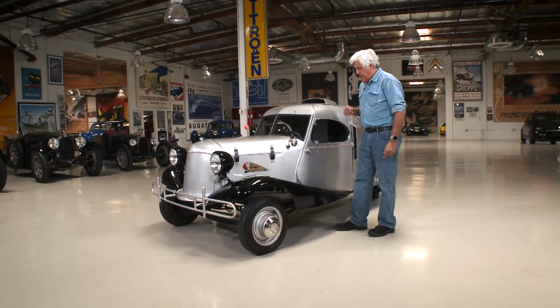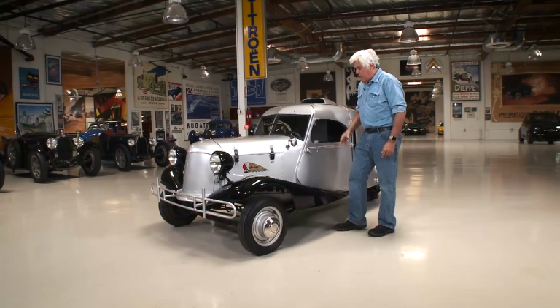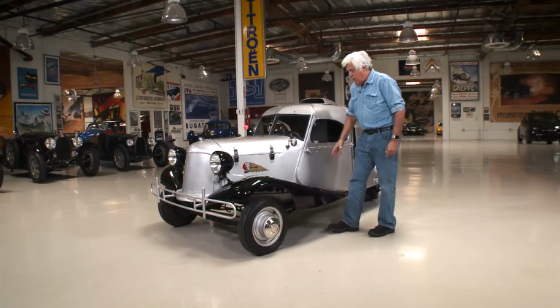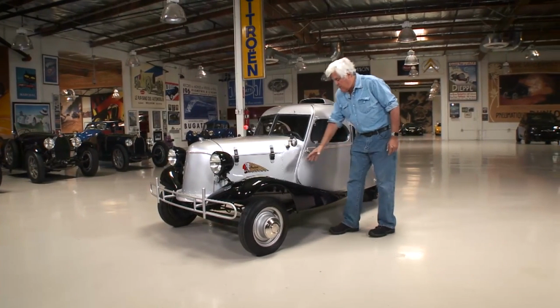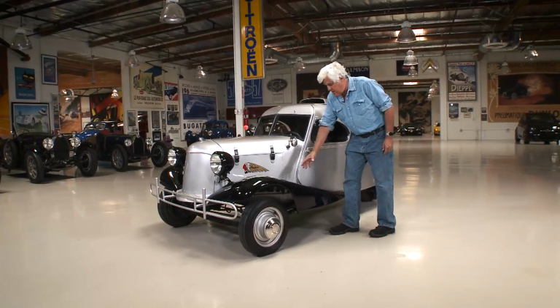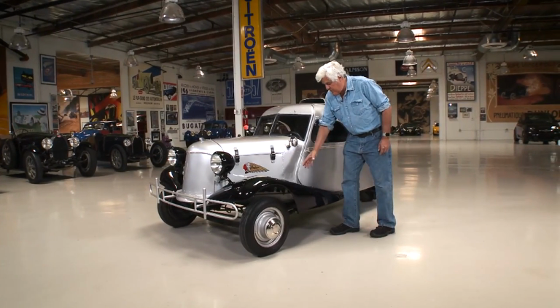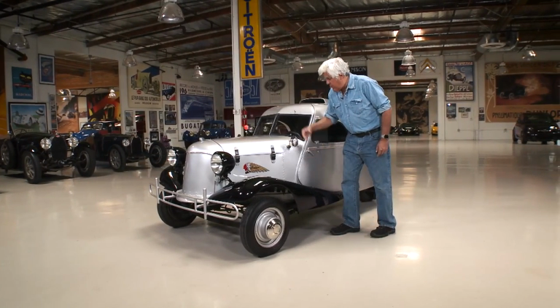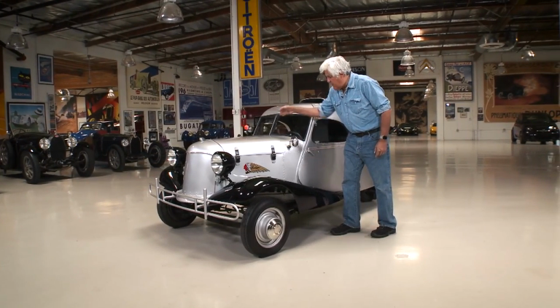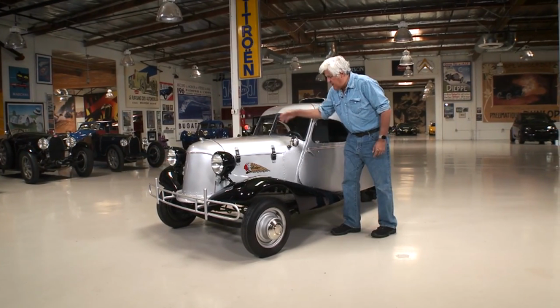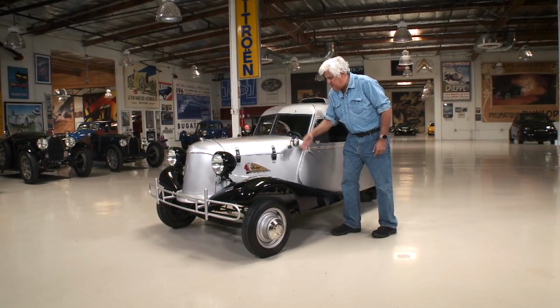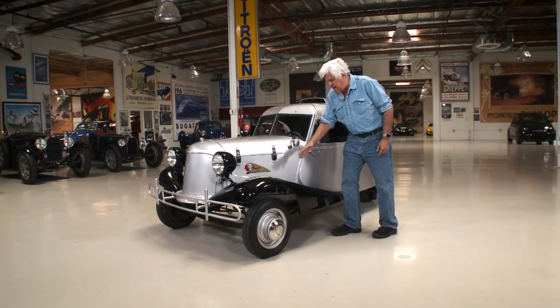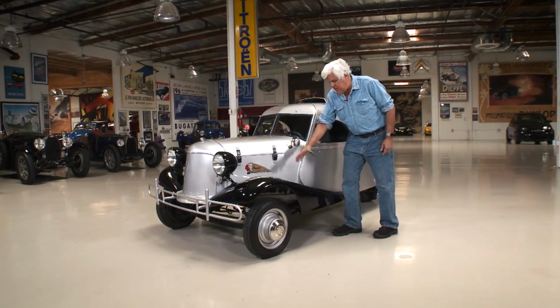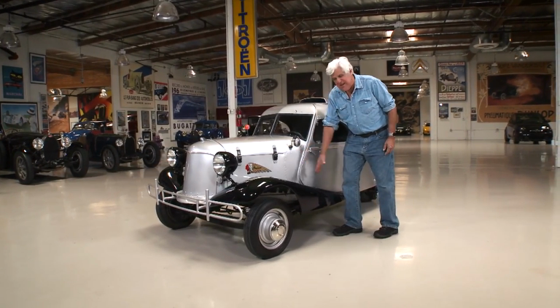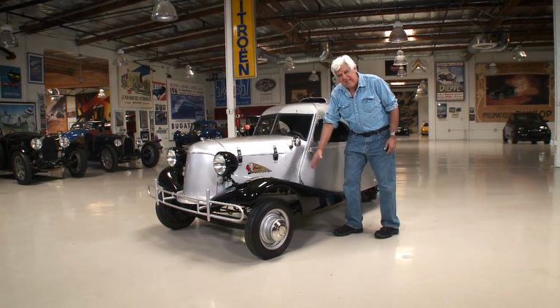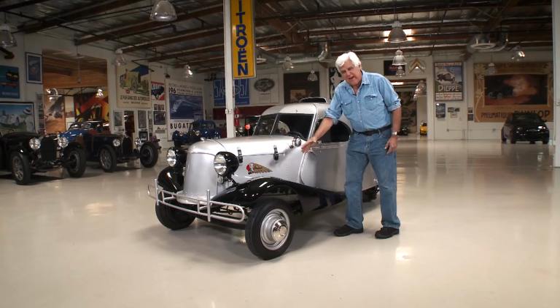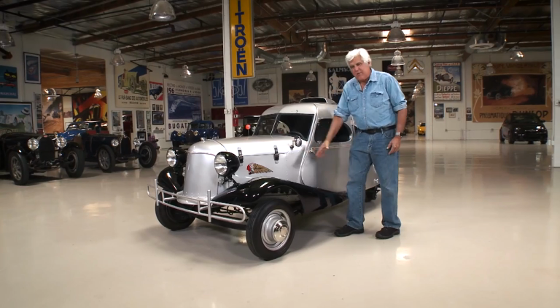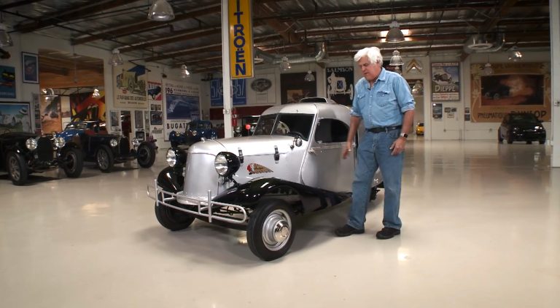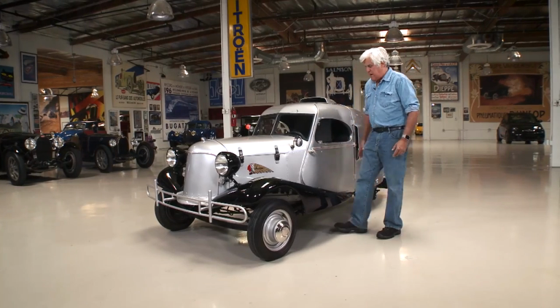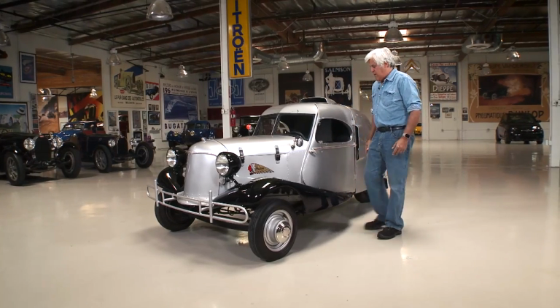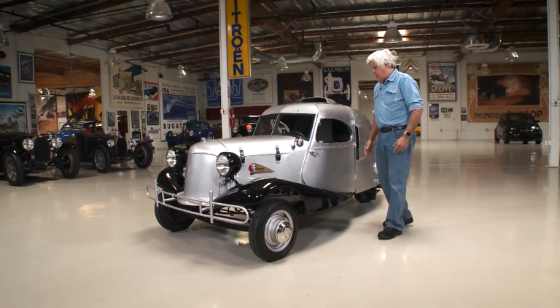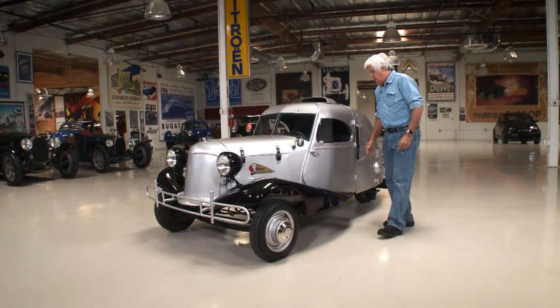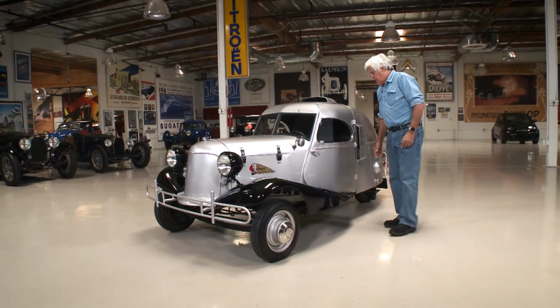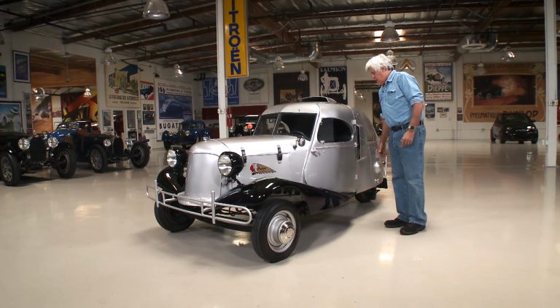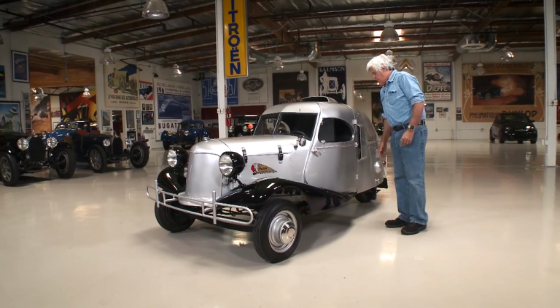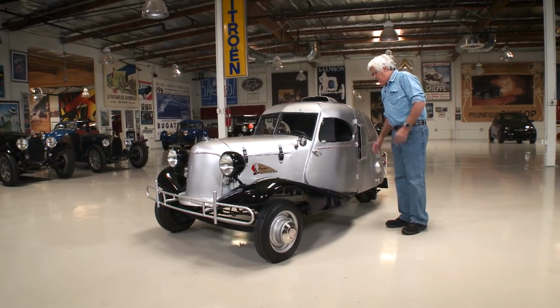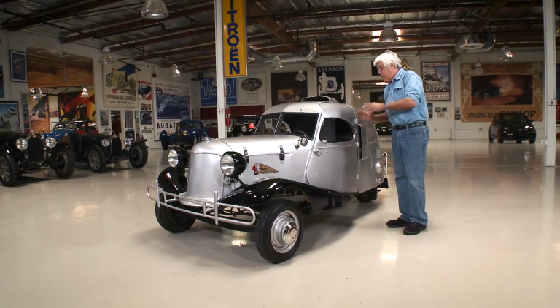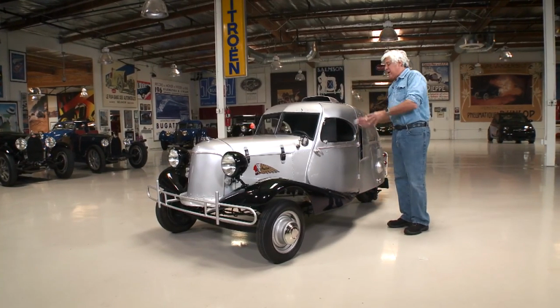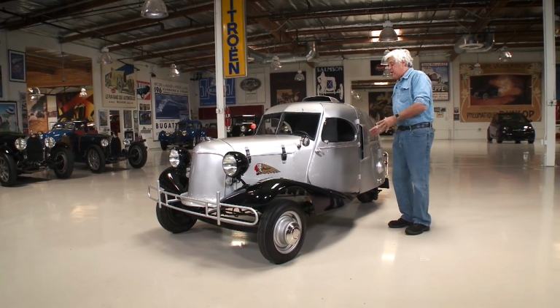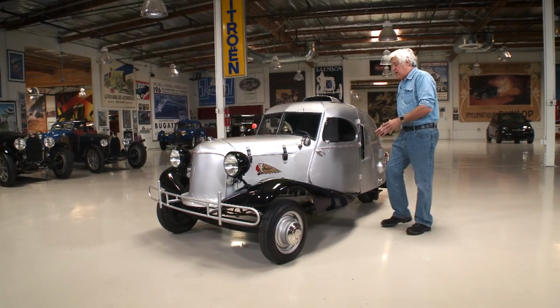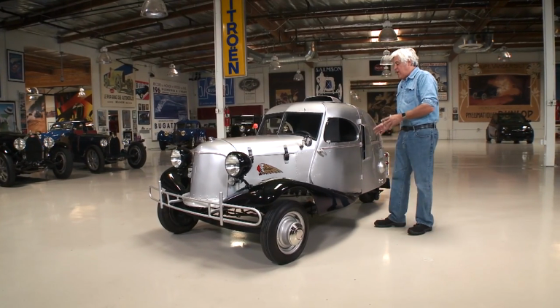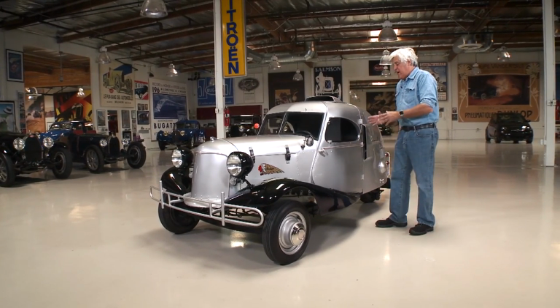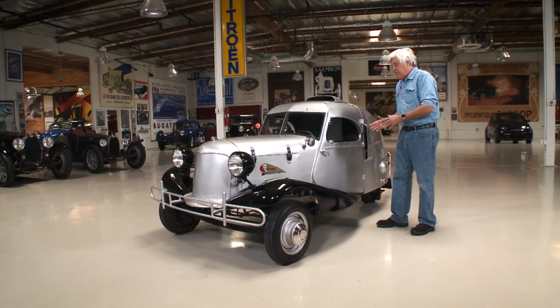There were spare wheels on each side. We cleaned that up and did away with them. Before we get into it and open it up, let me show you some of the pictures that Bob took back in the day.